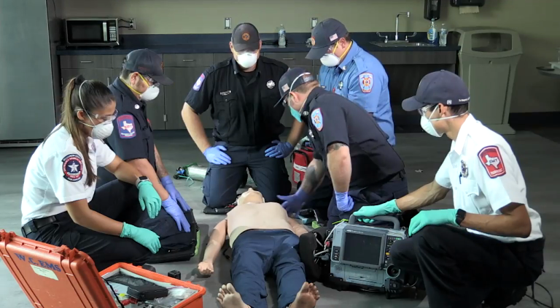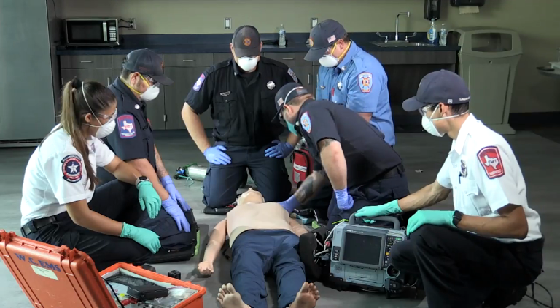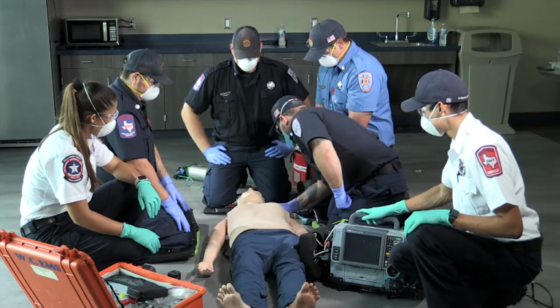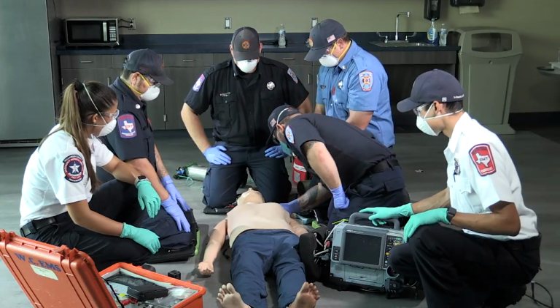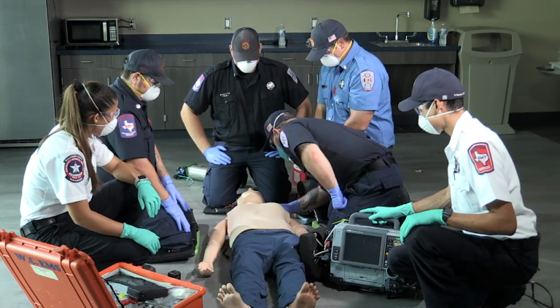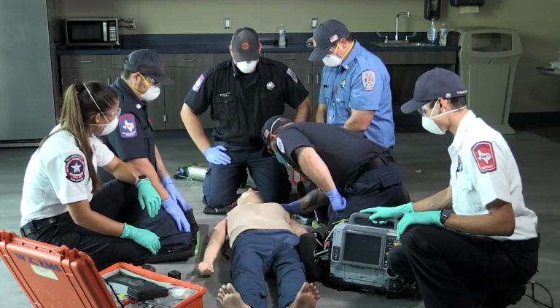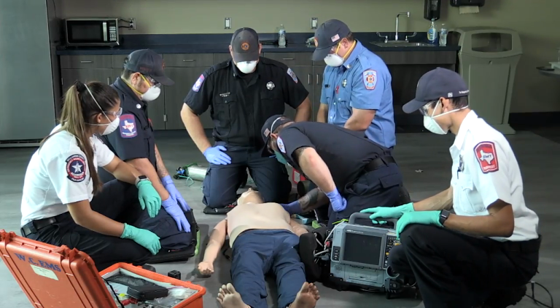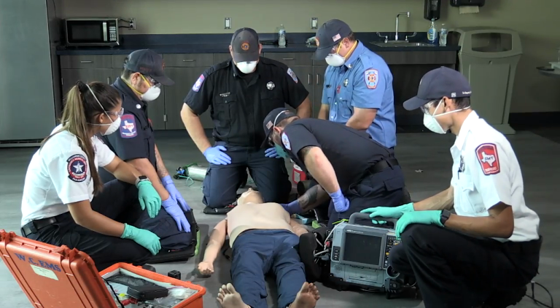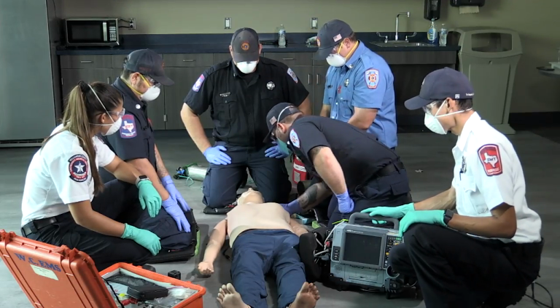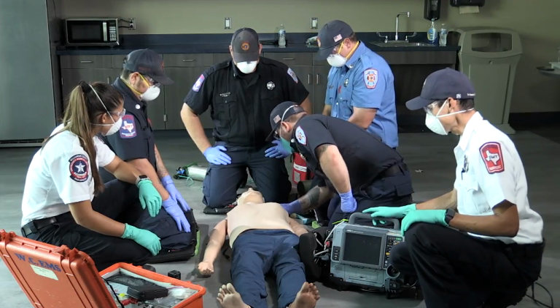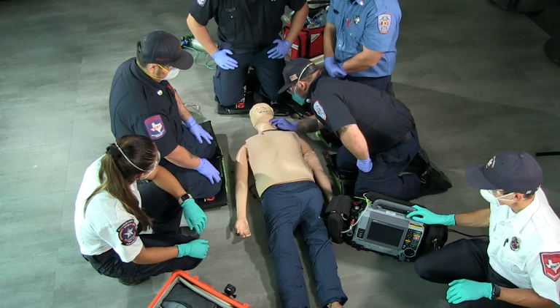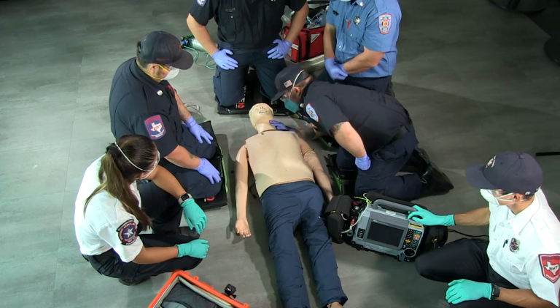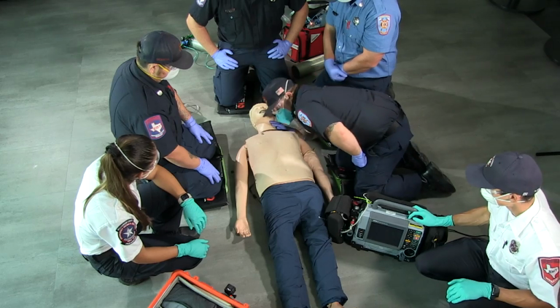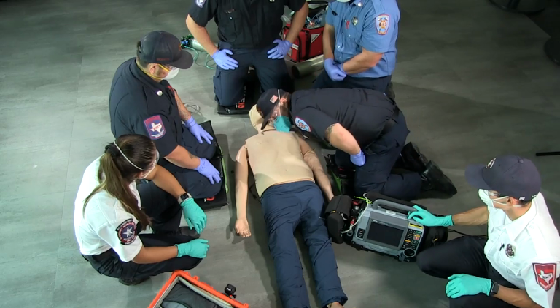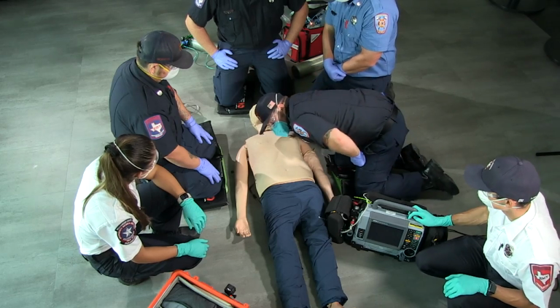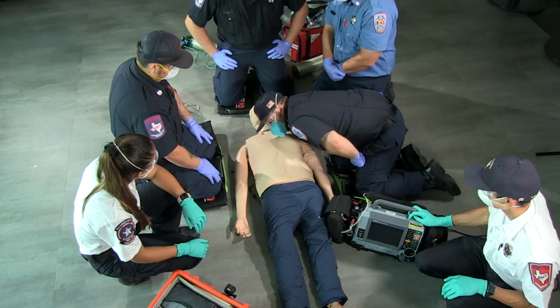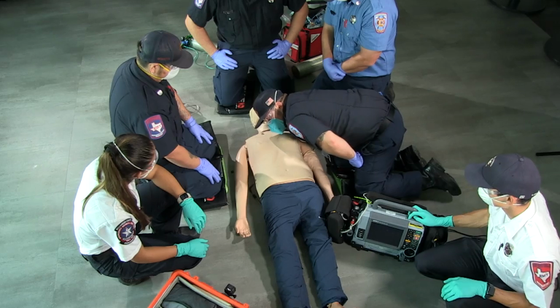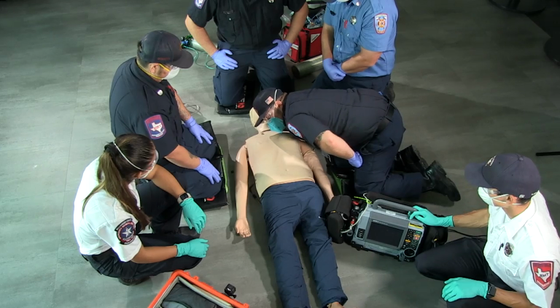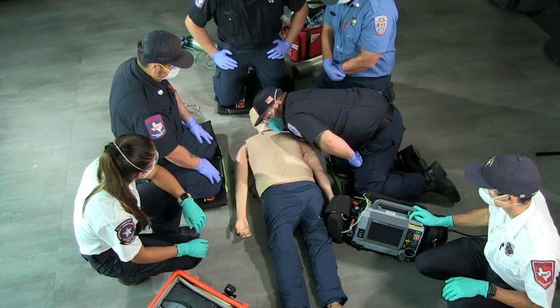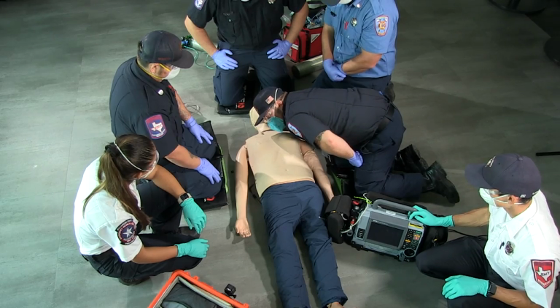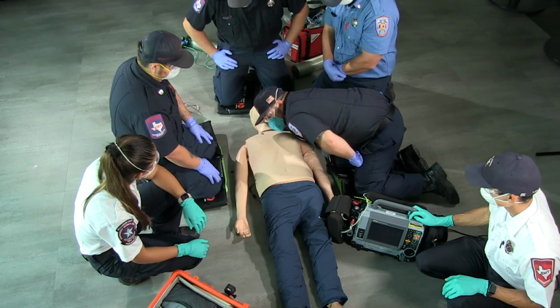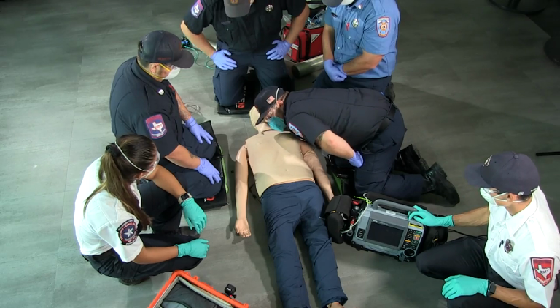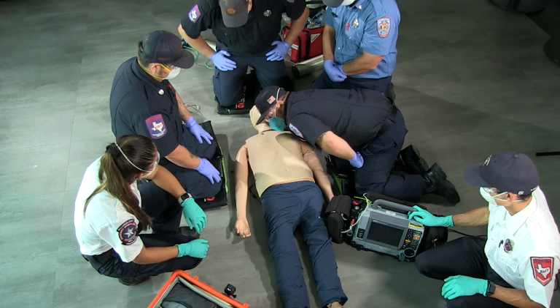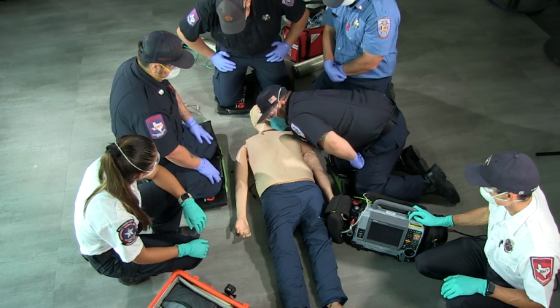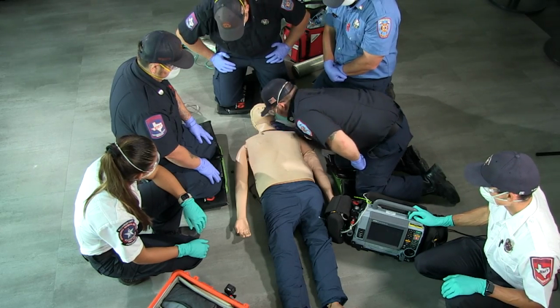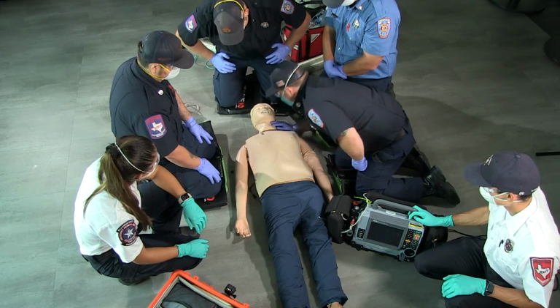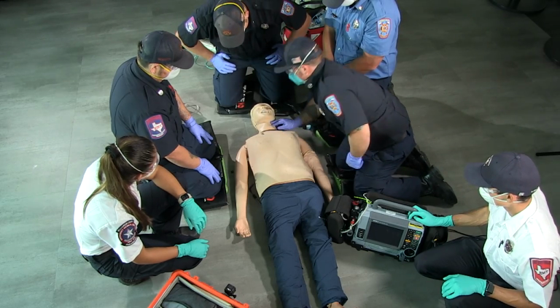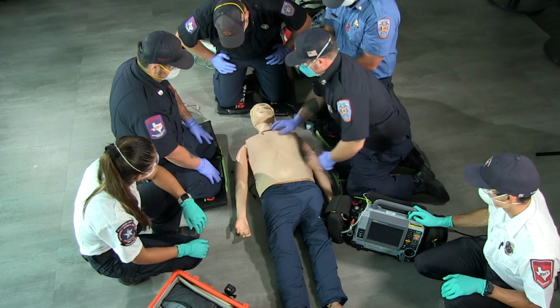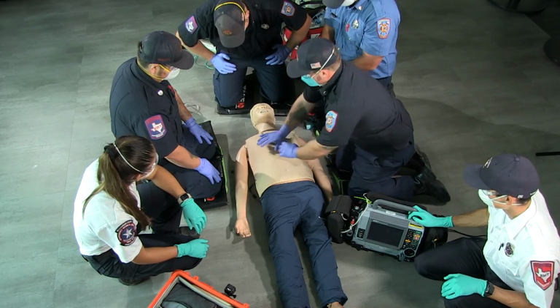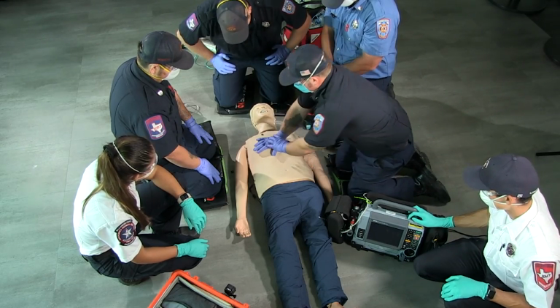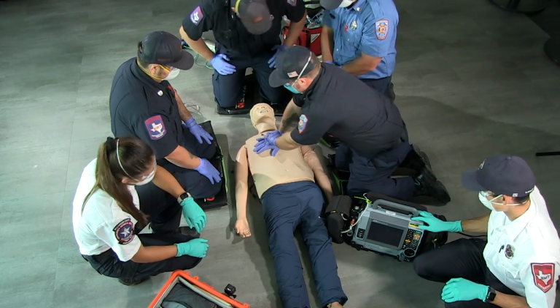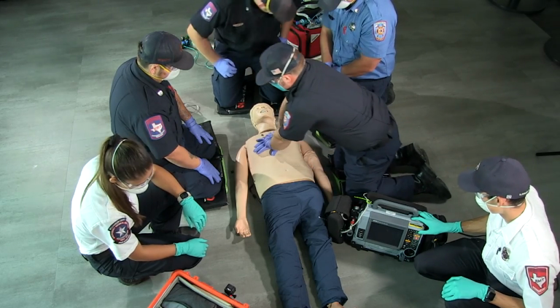Sir, sir, are you okay? No pulse, no breathing, starting CPR.